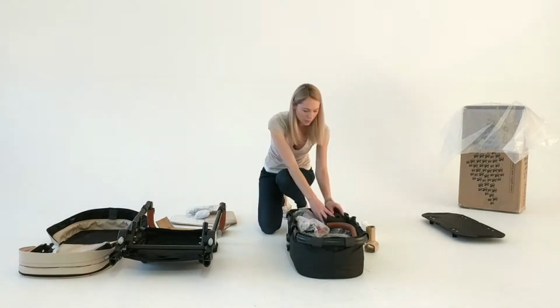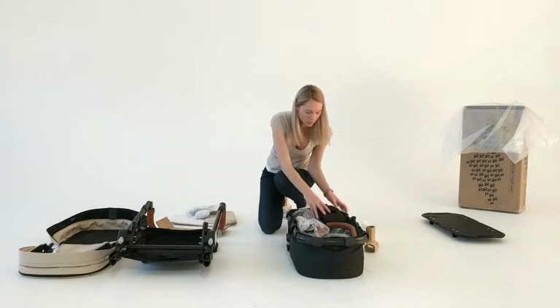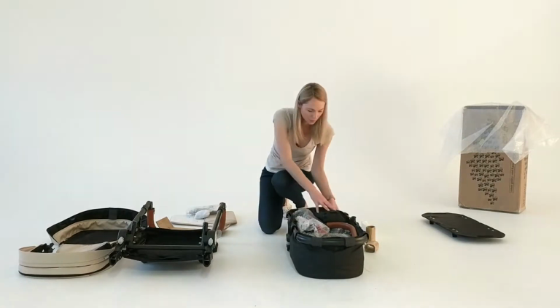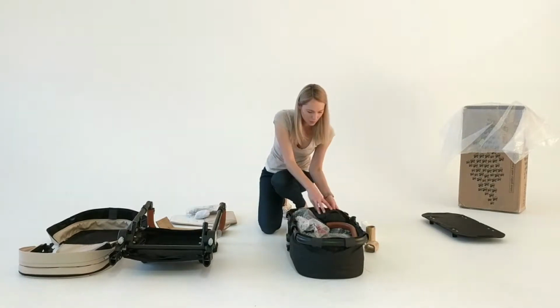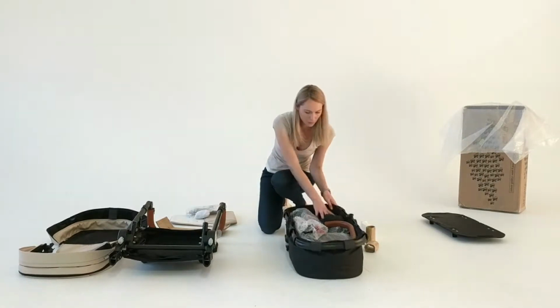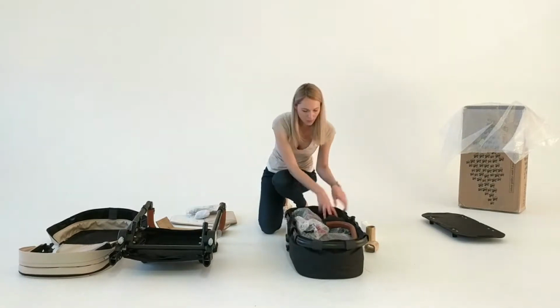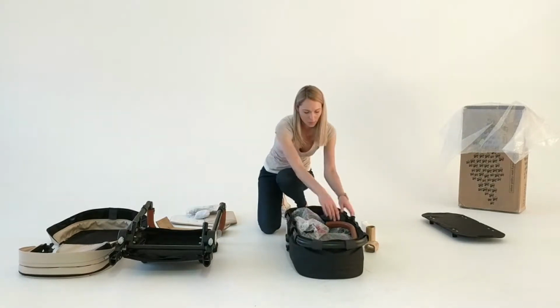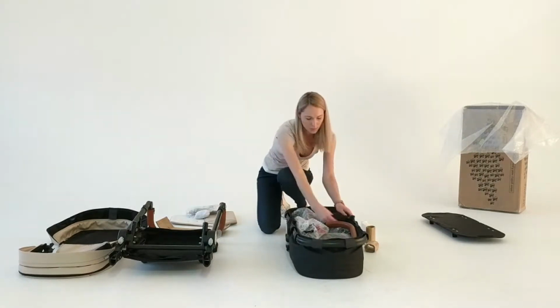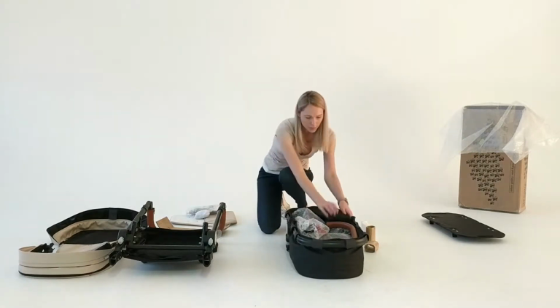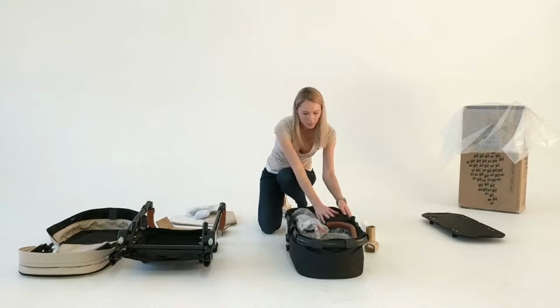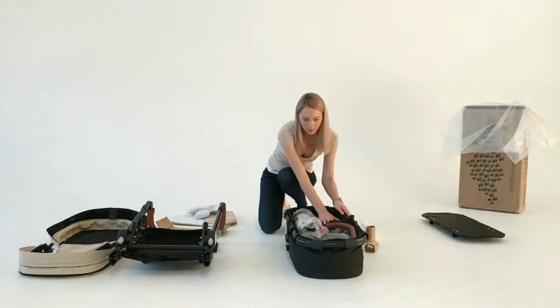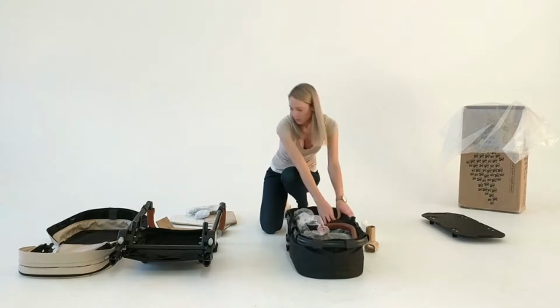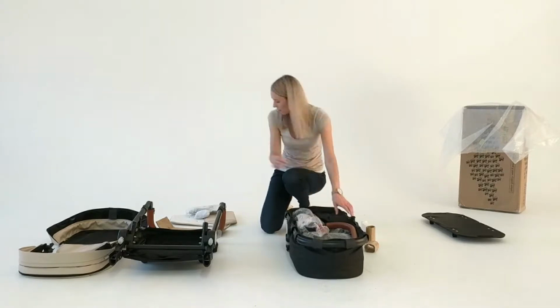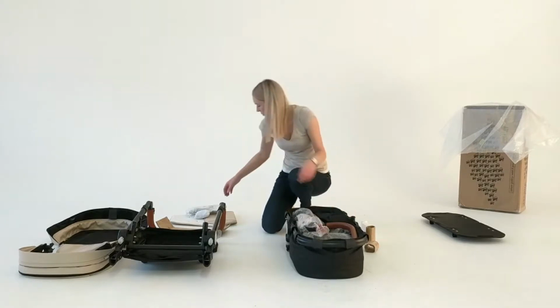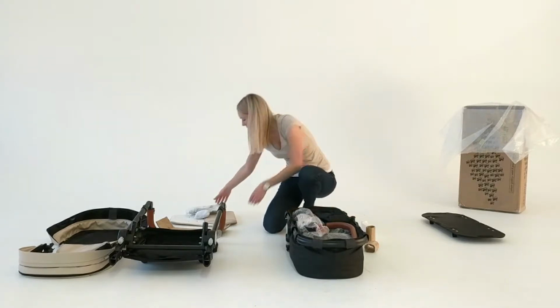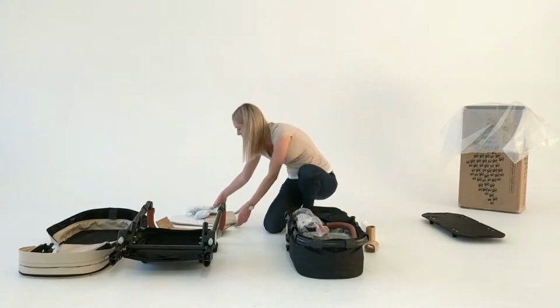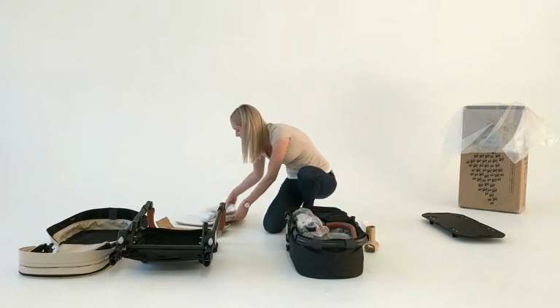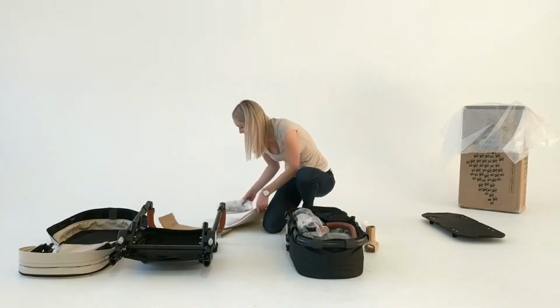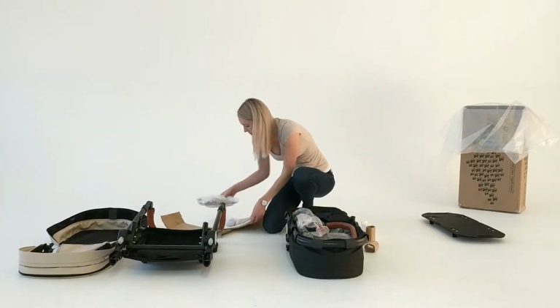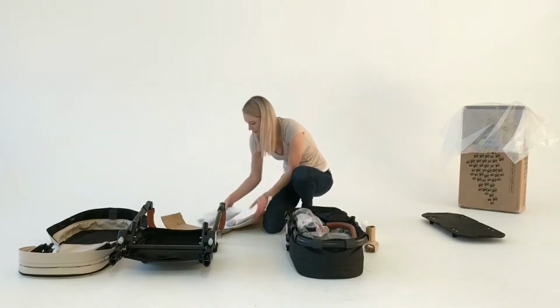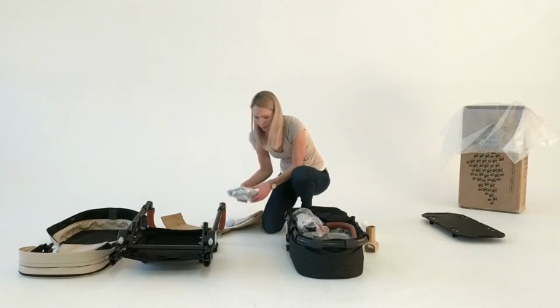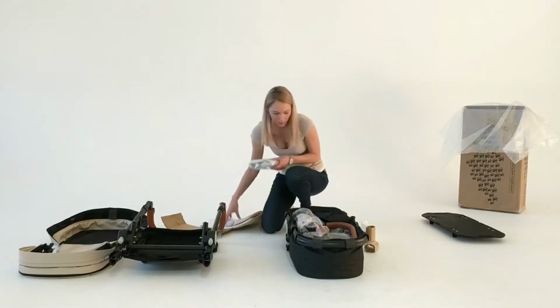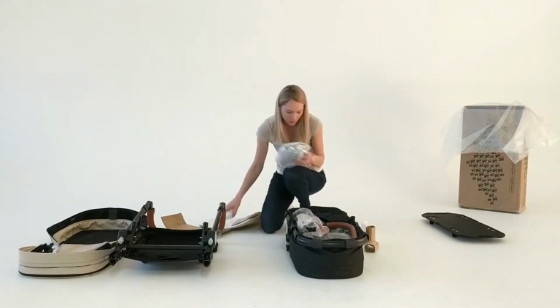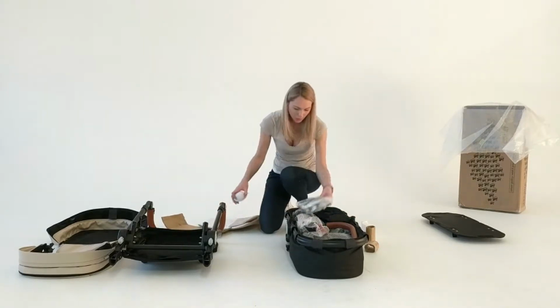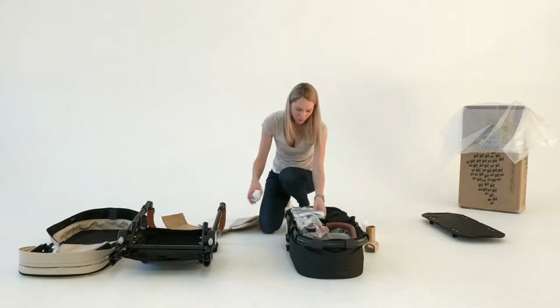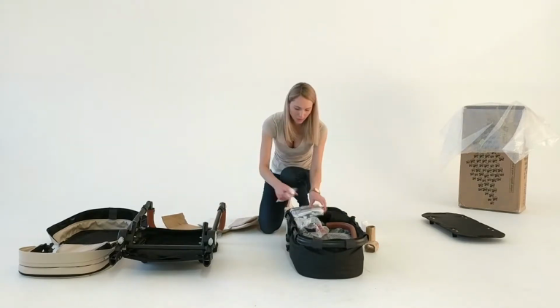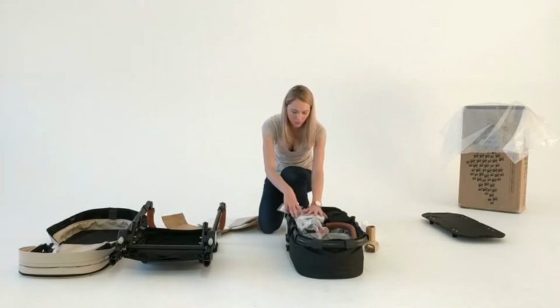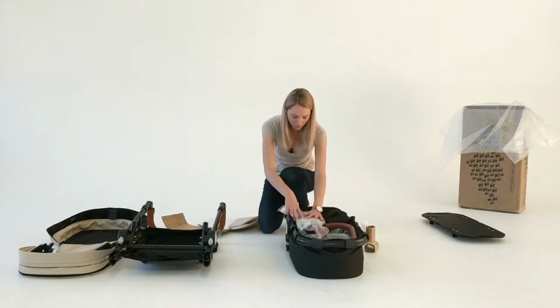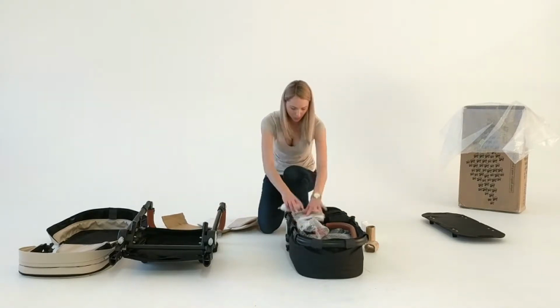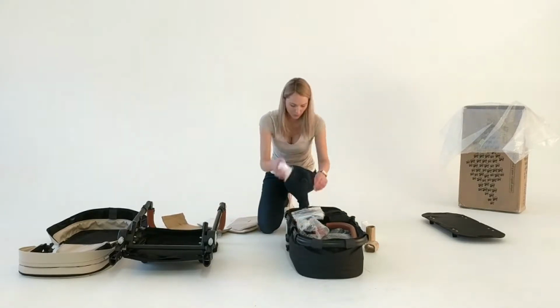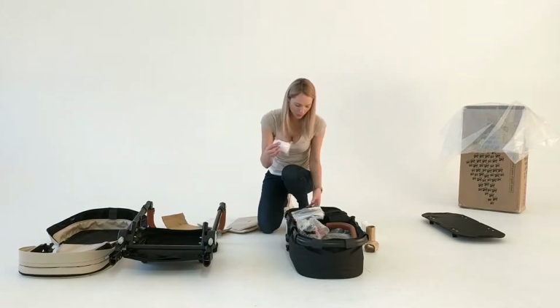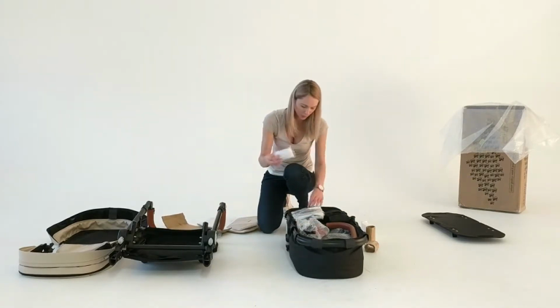Next, put in the travel organizer, rain cover, mosquito net, and seat liner.